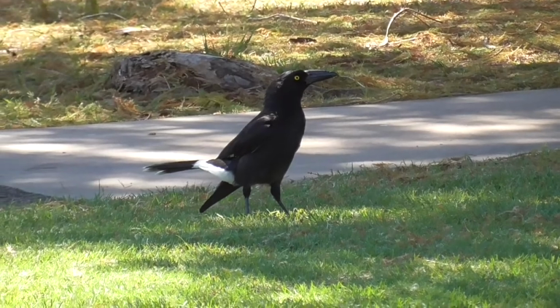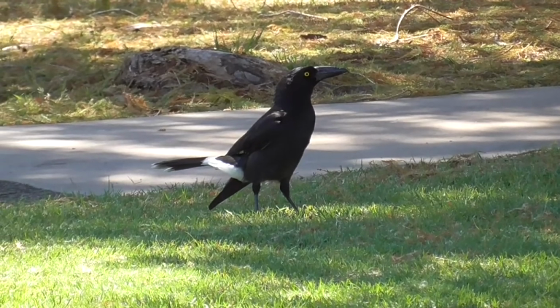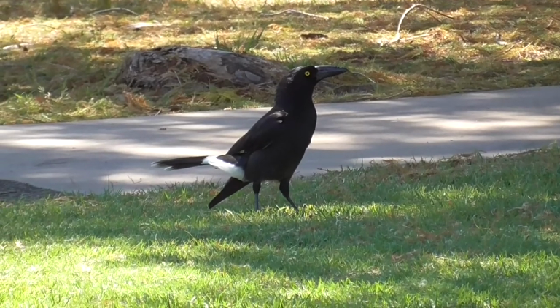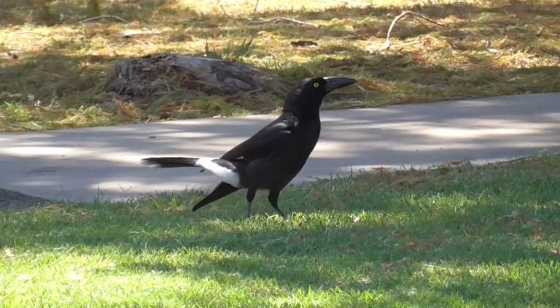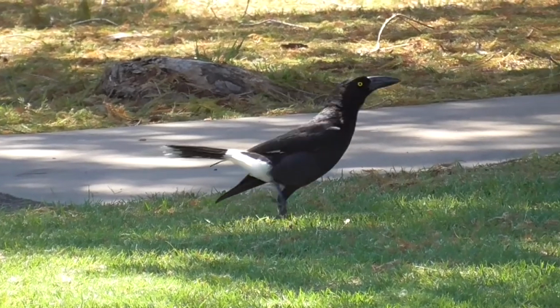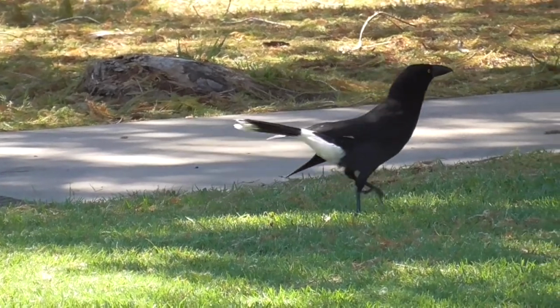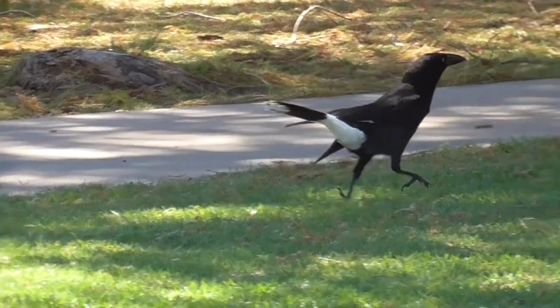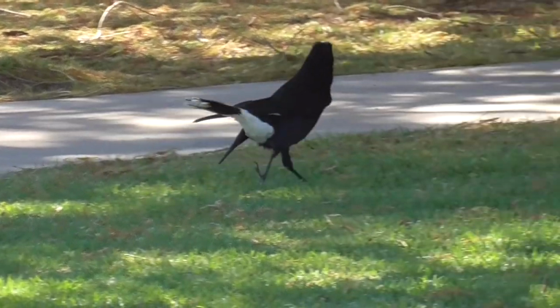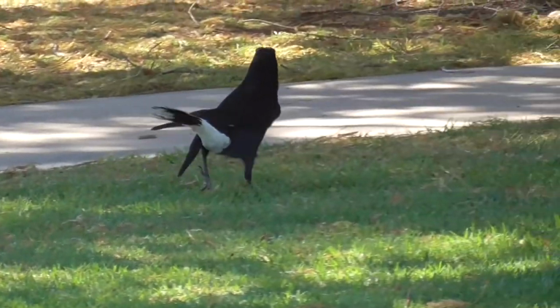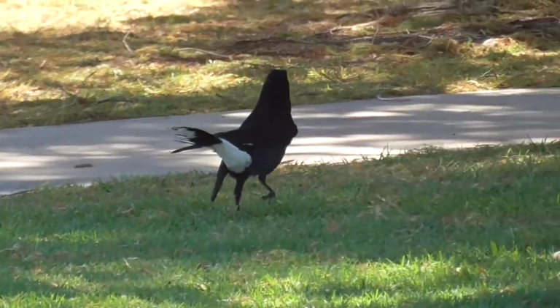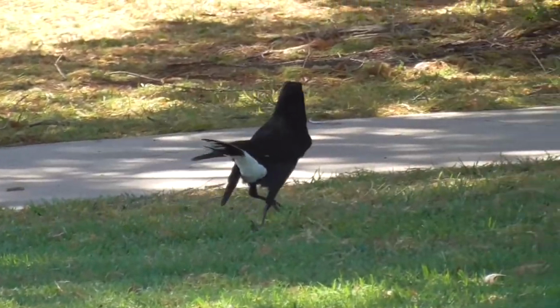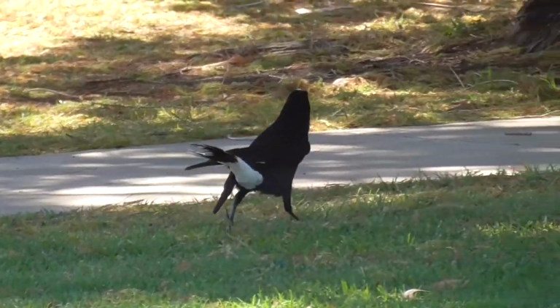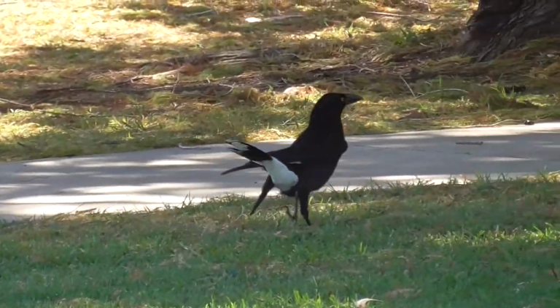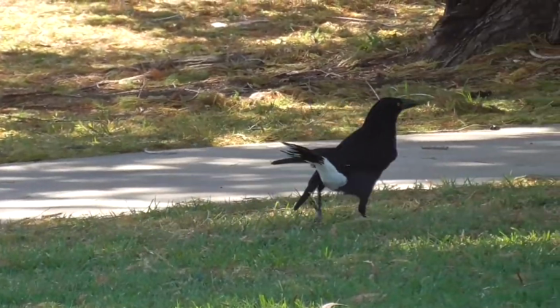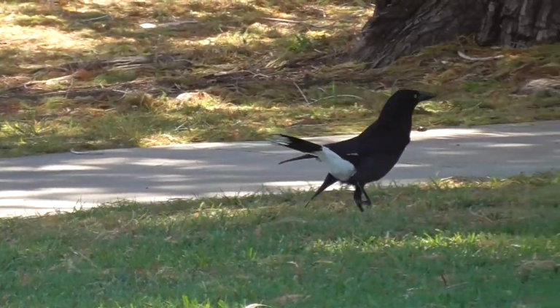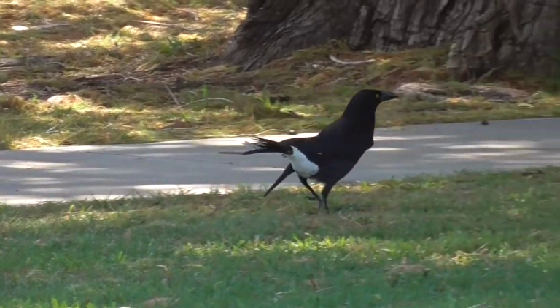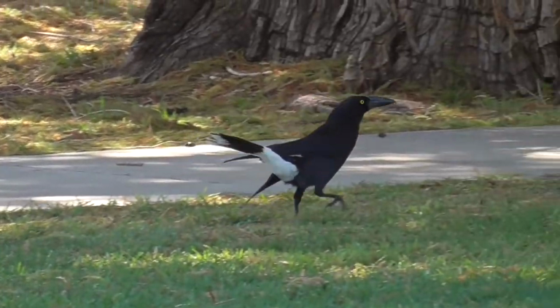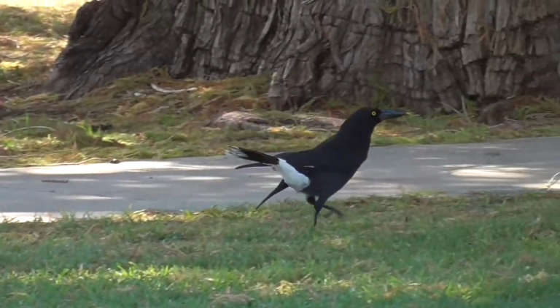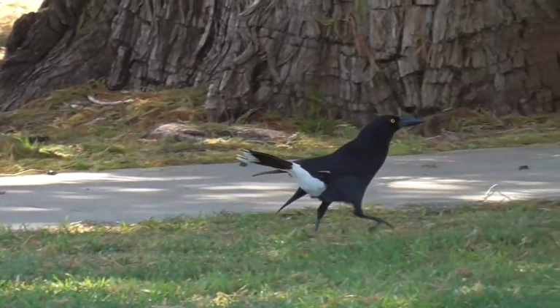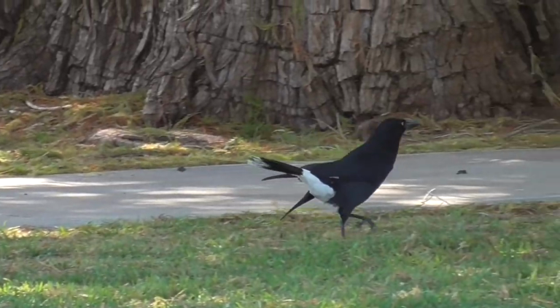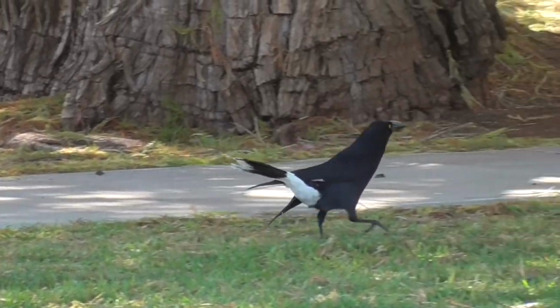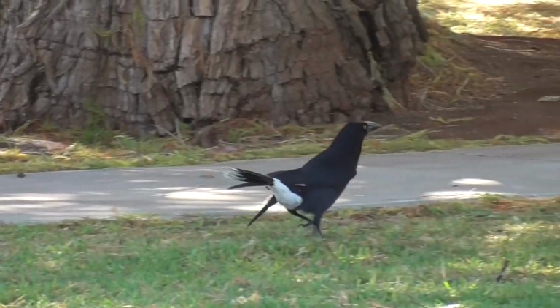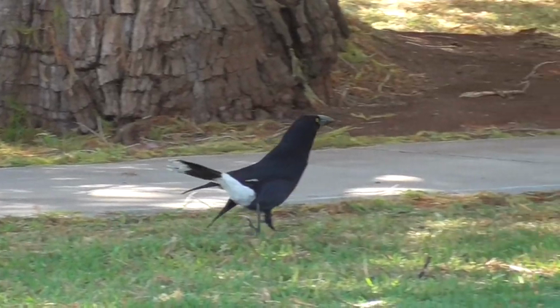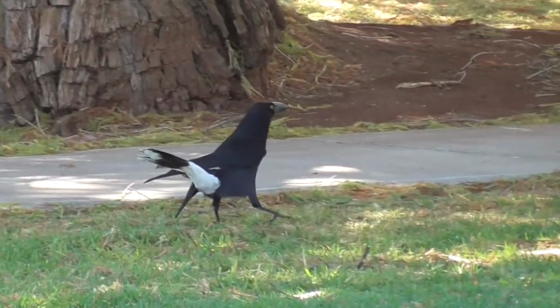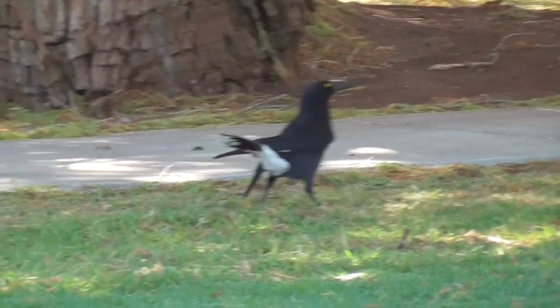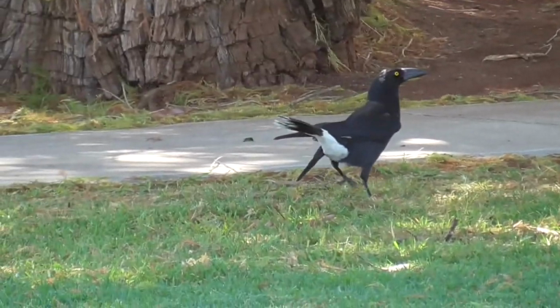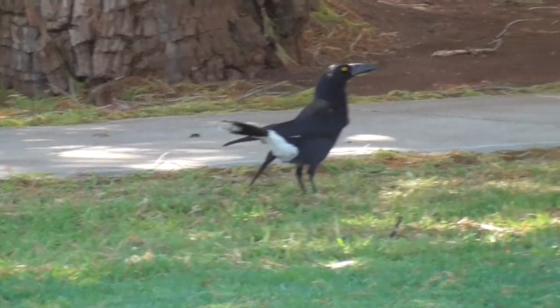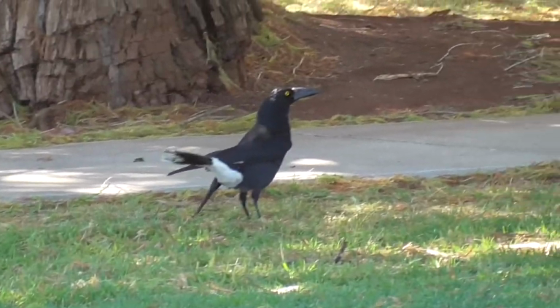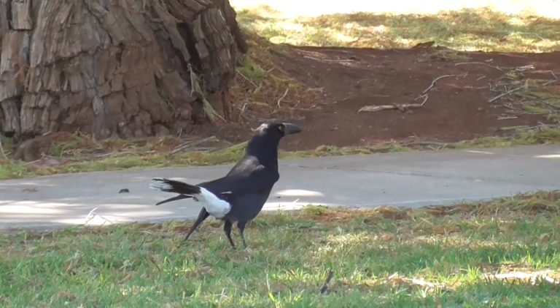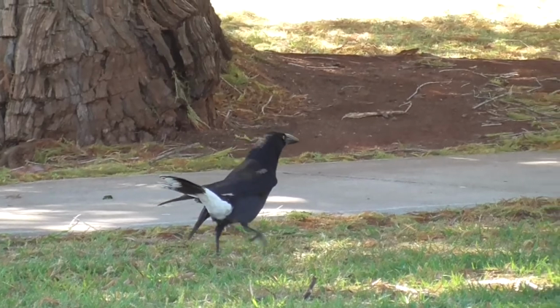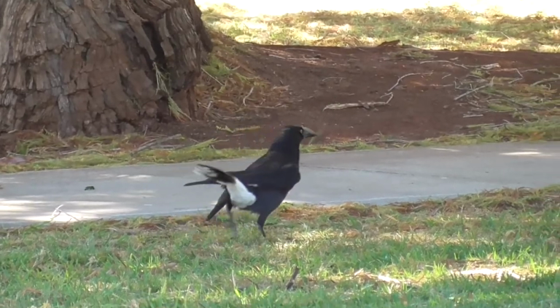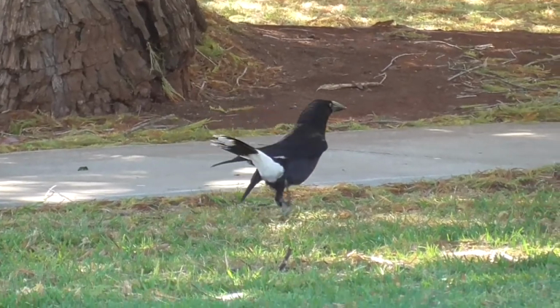This Pied Currawong is supporting a deformed or injured wing but was still able to move around and fly quite well.